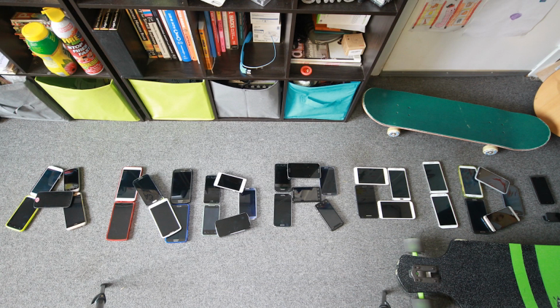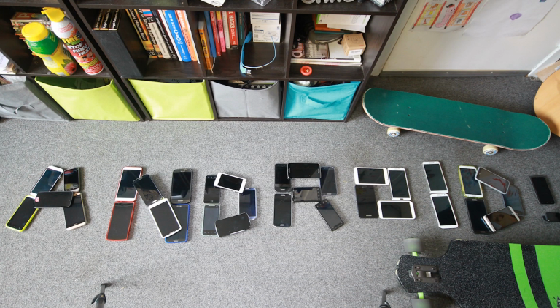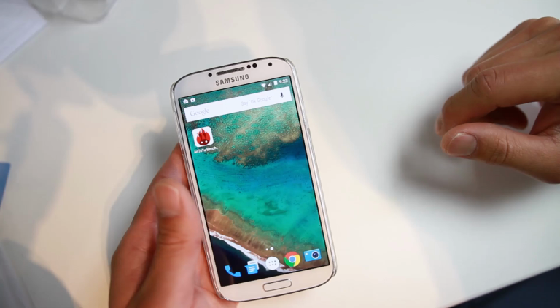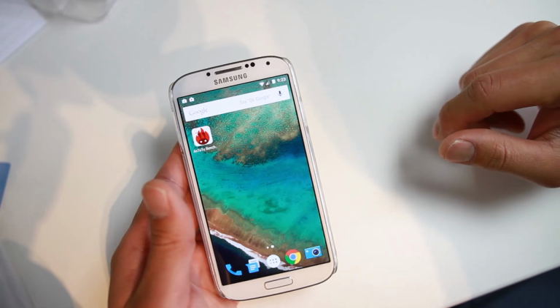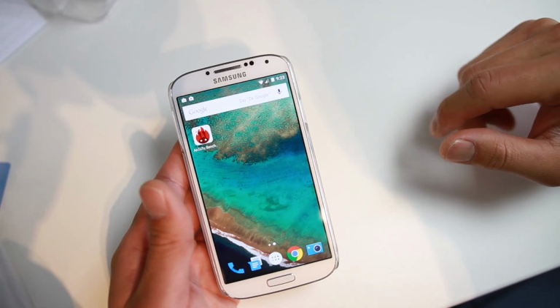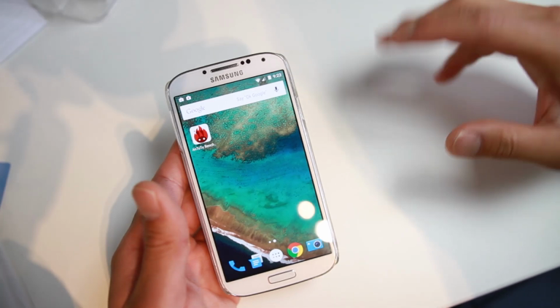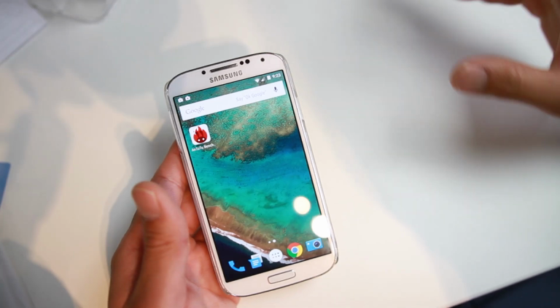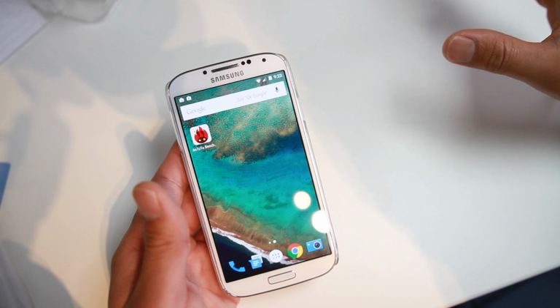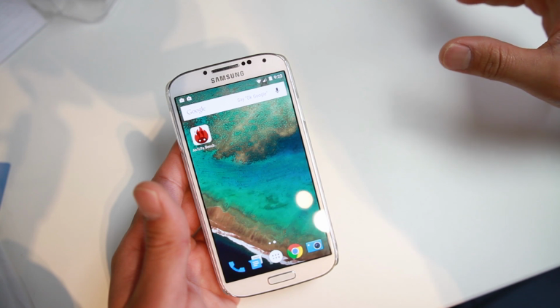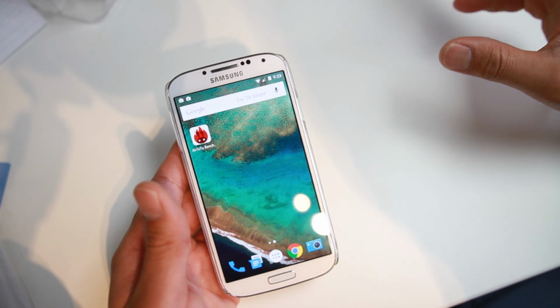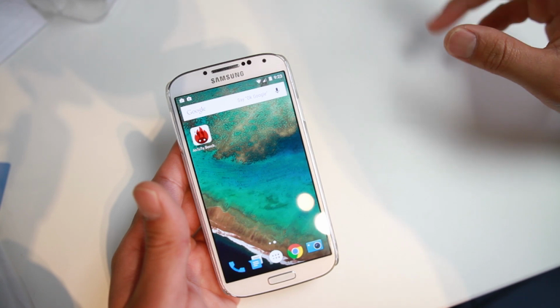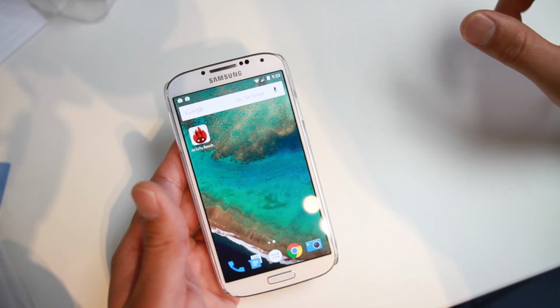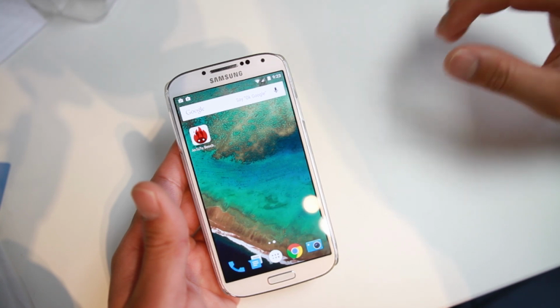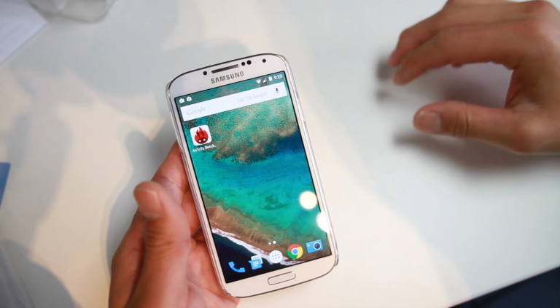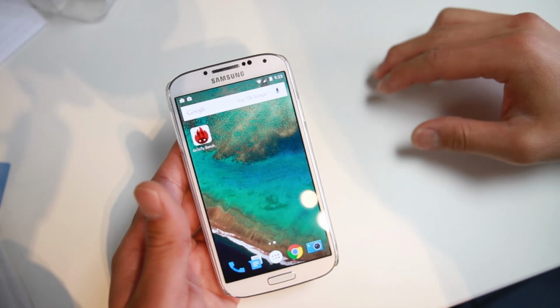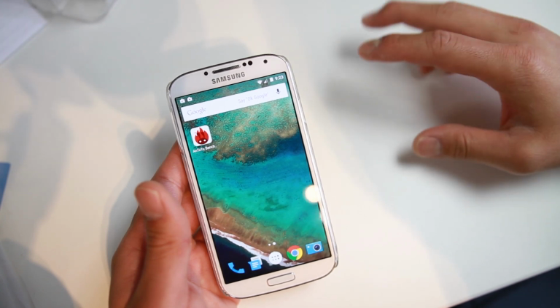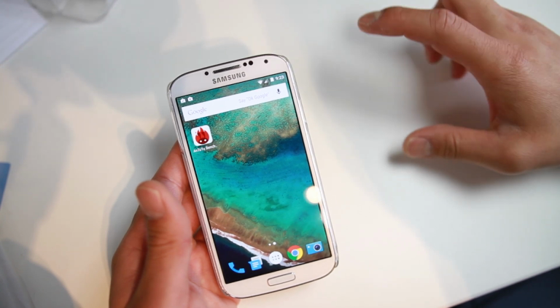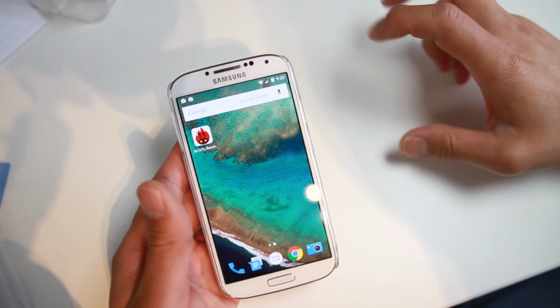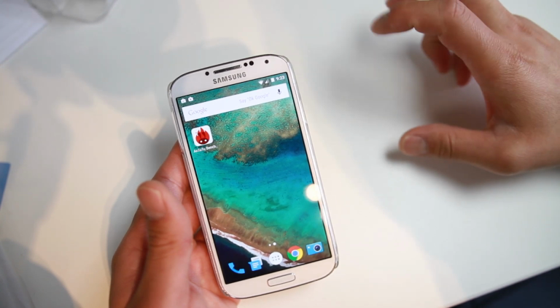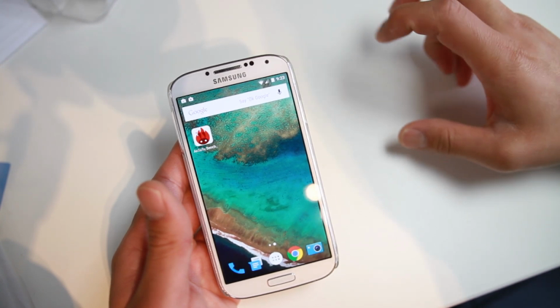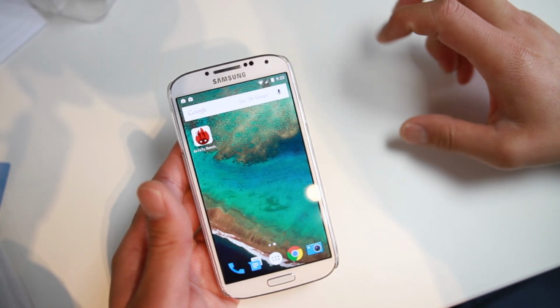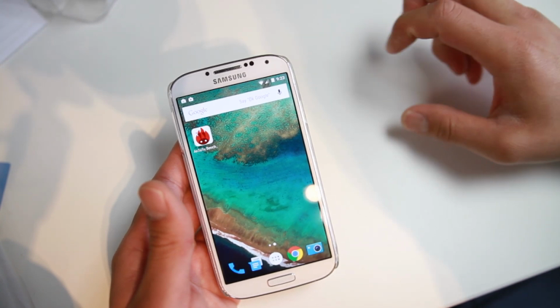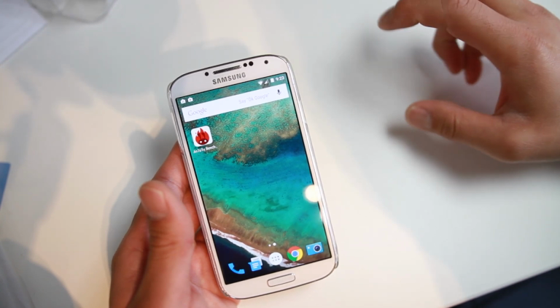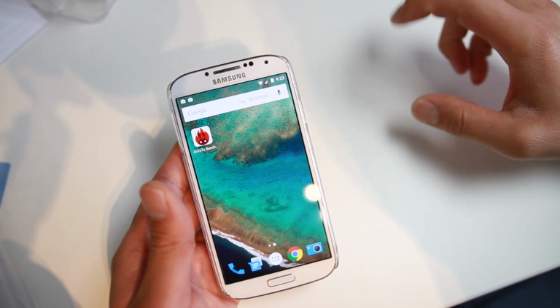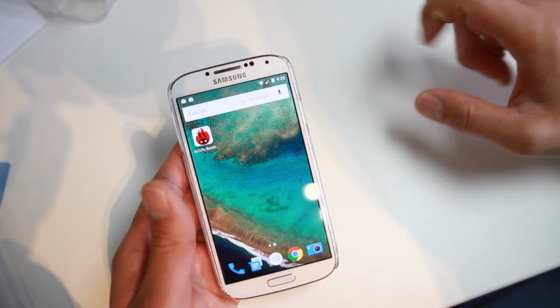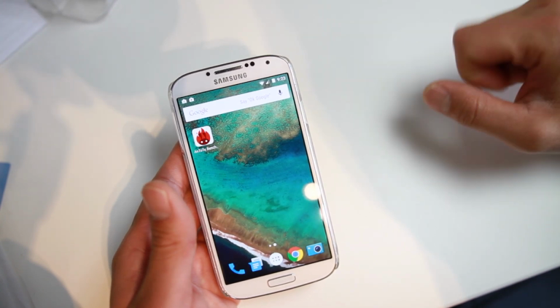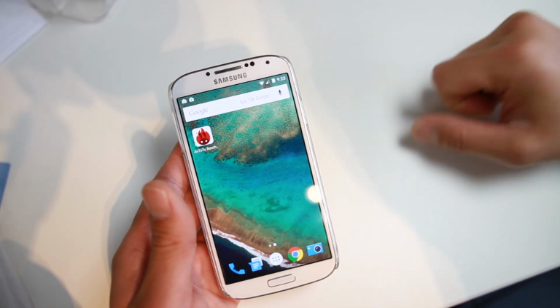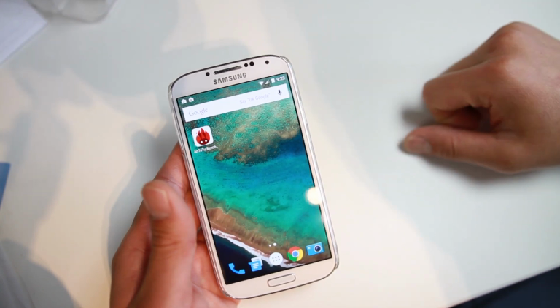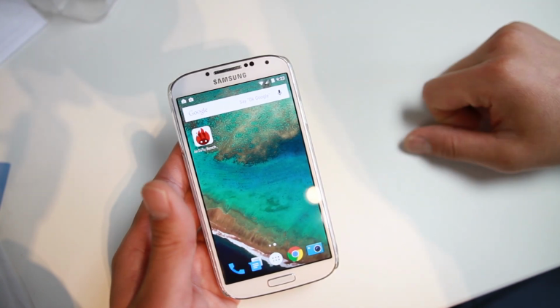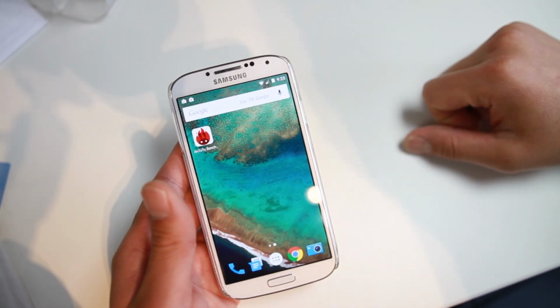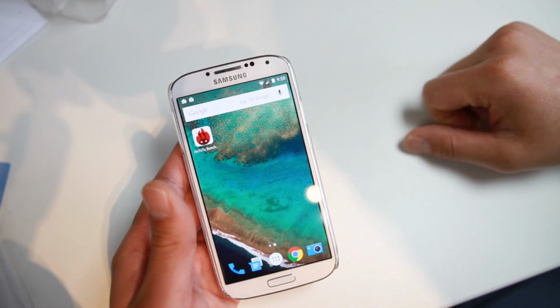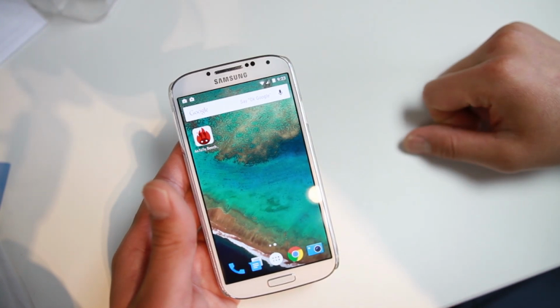Hi folks, welcome to HighOnAndroid.com, where we get on Android every day.